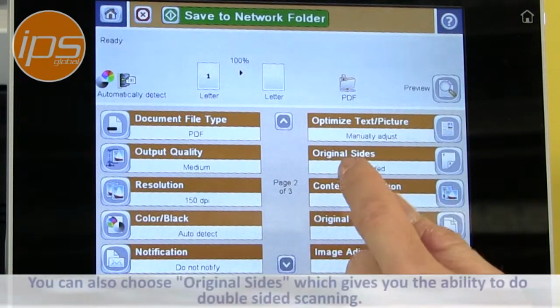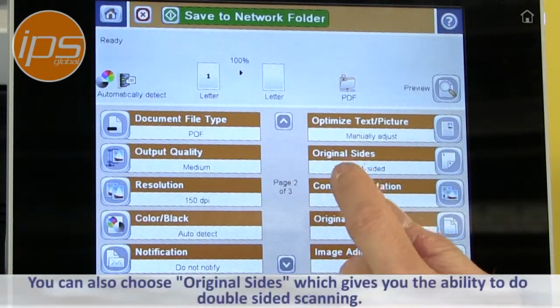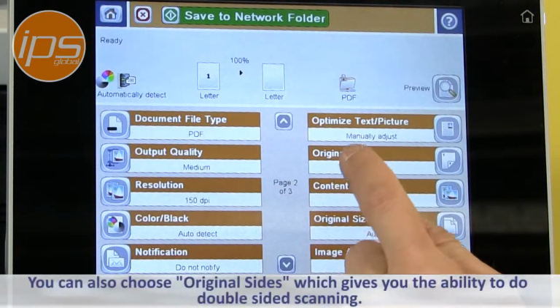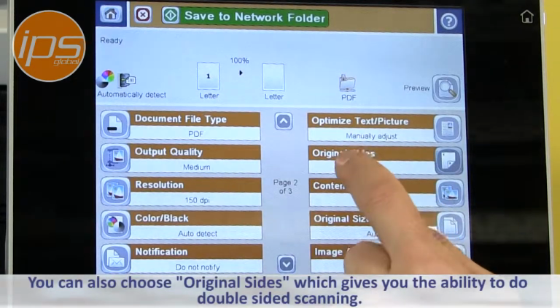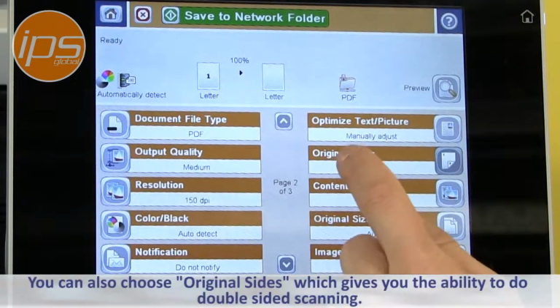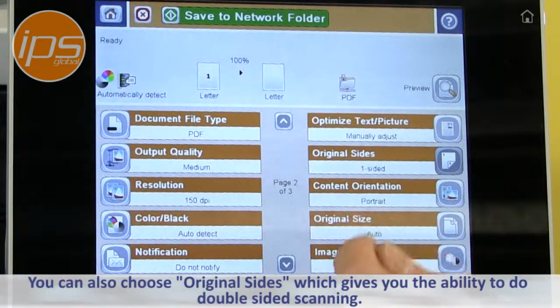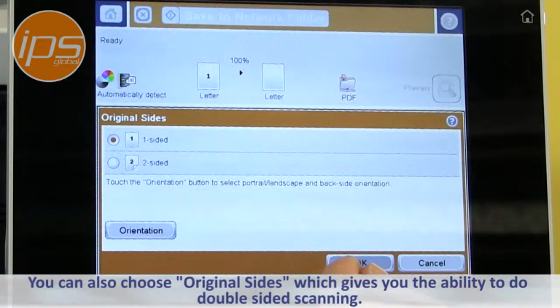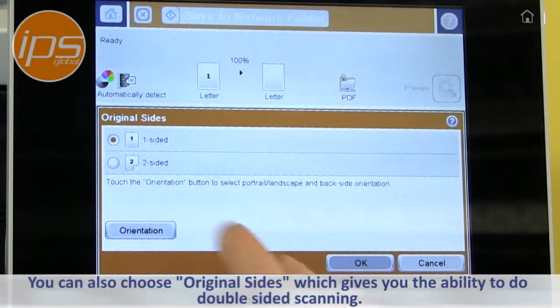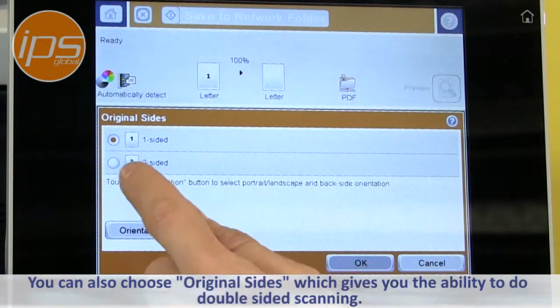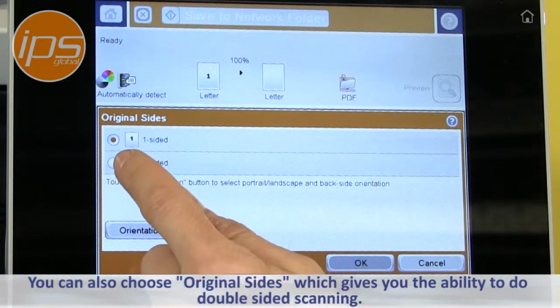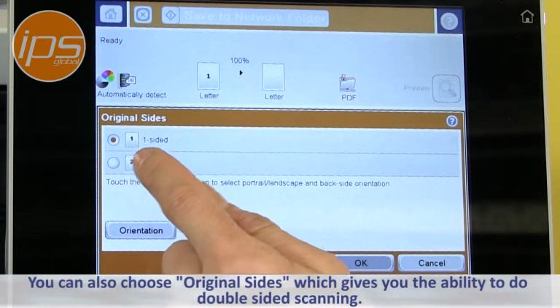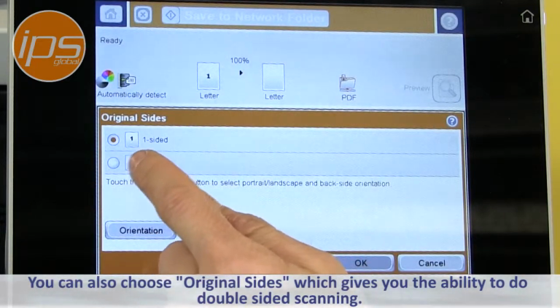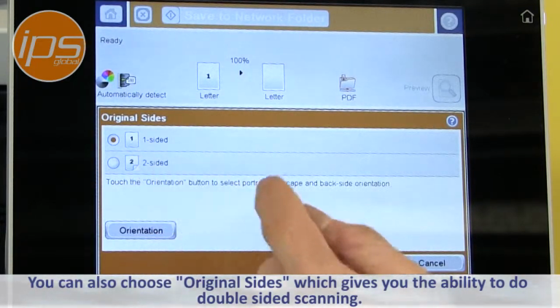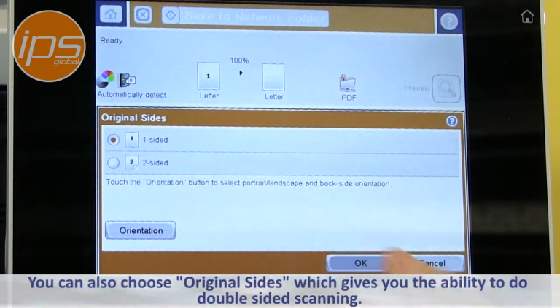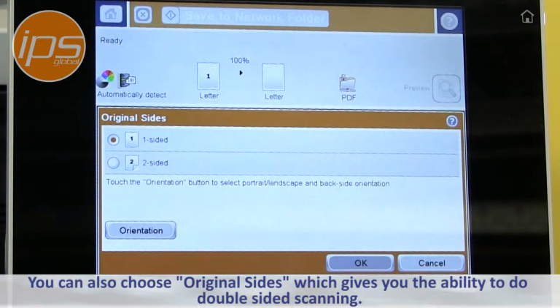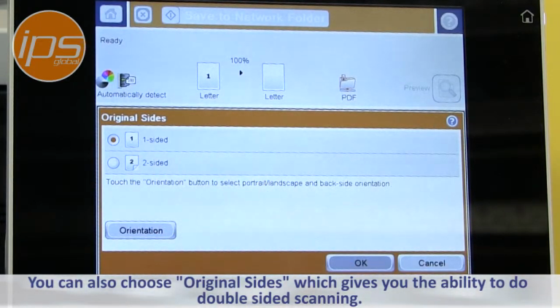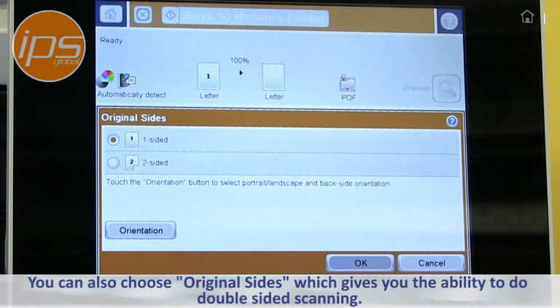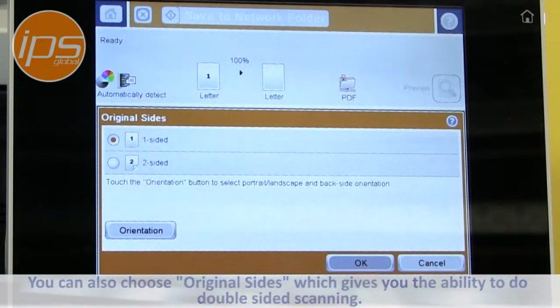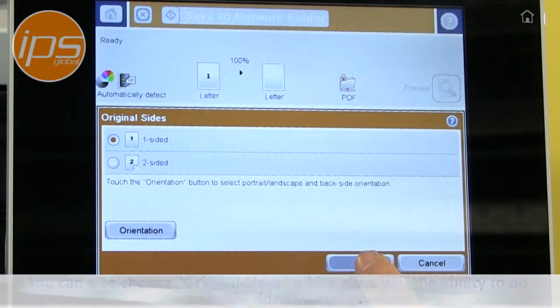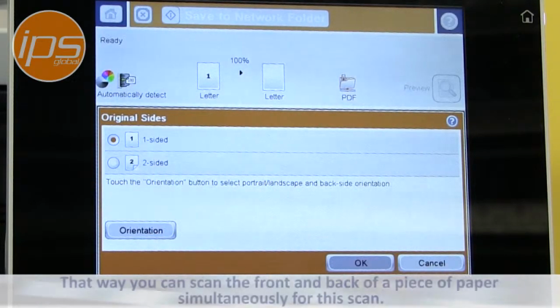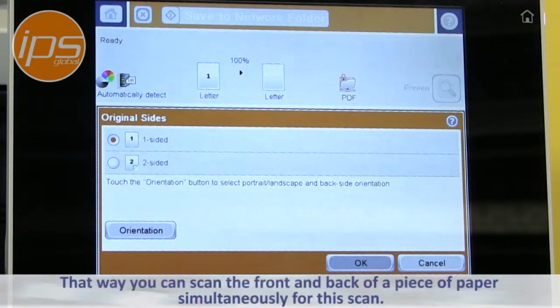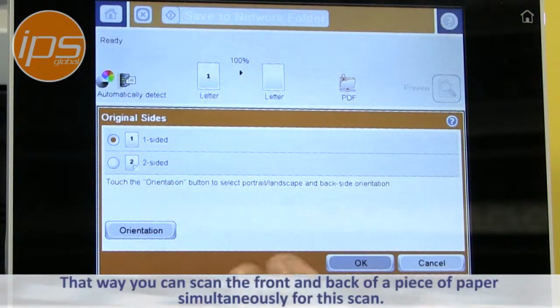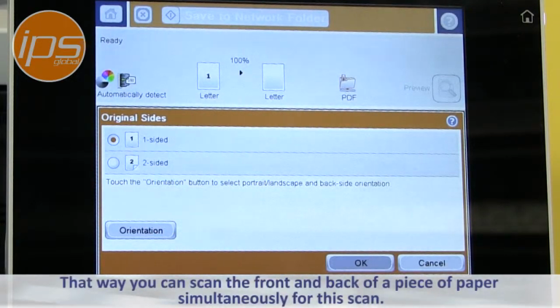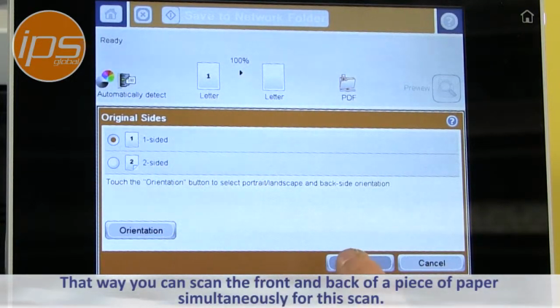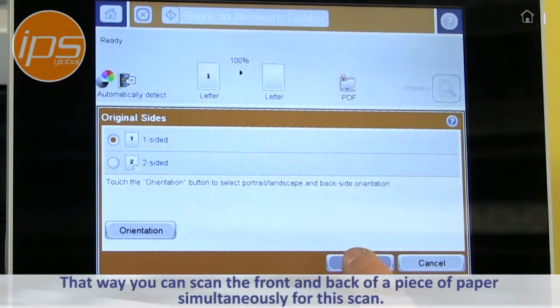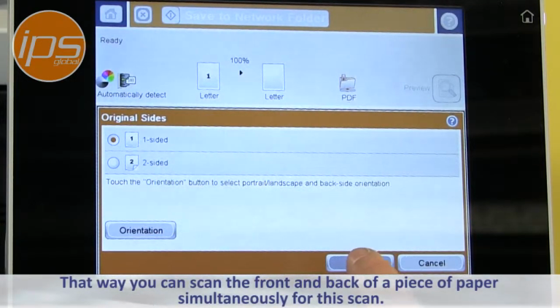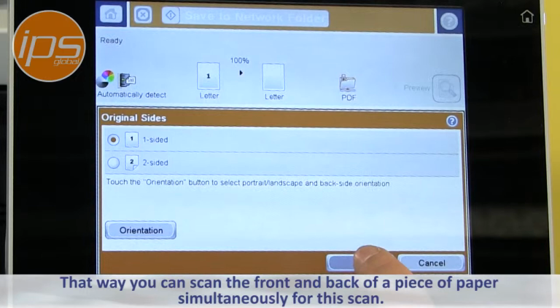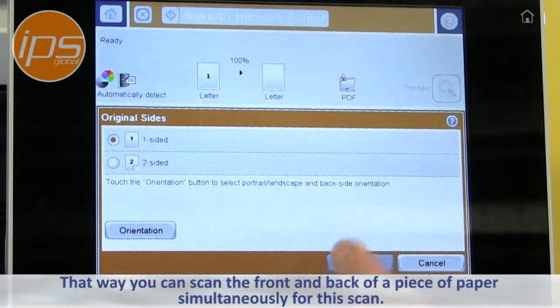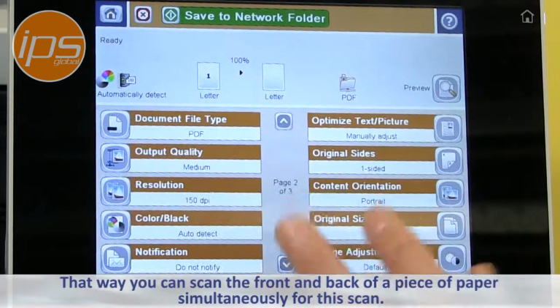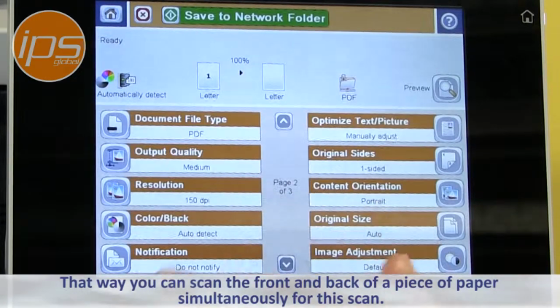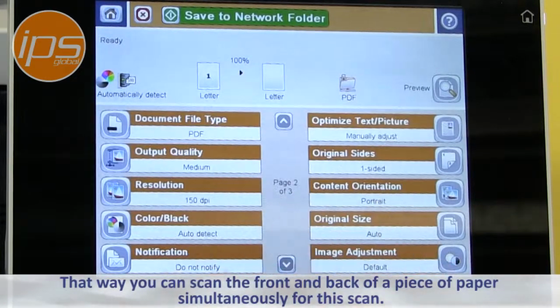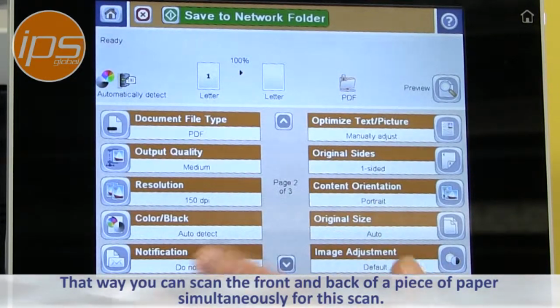You can also choose Original Sides, which gives you the ability to do double-sided scanning. That way you can scan the front and back of a piece of paper simultaneously.